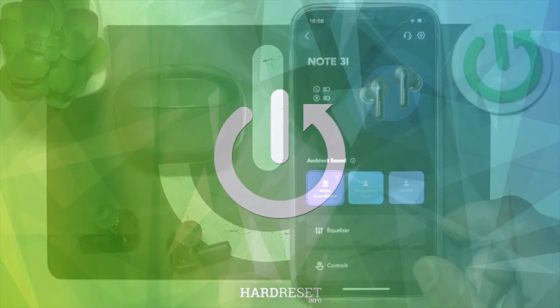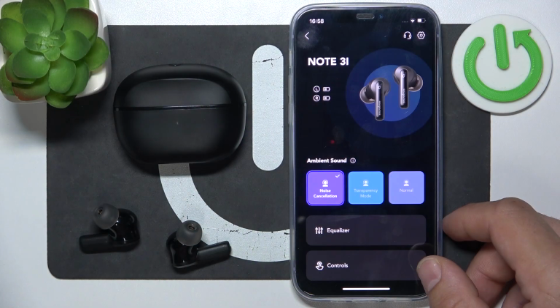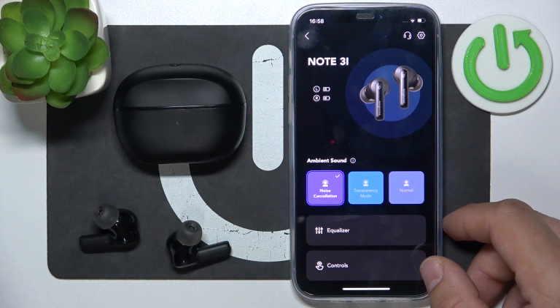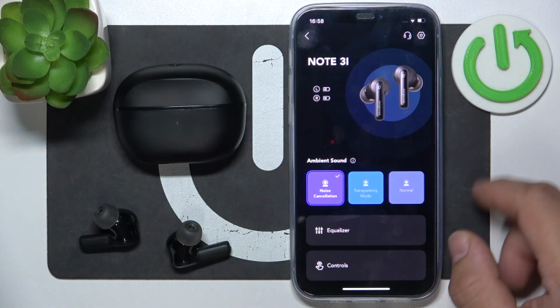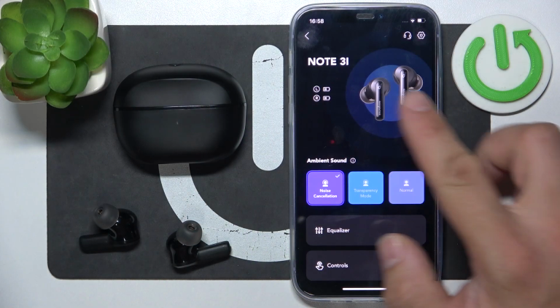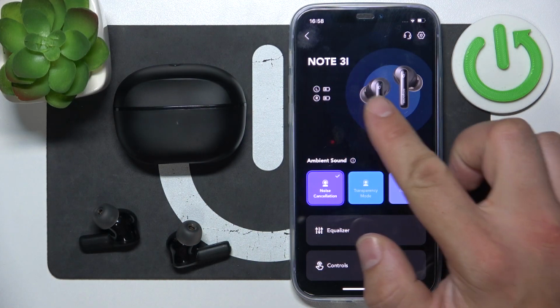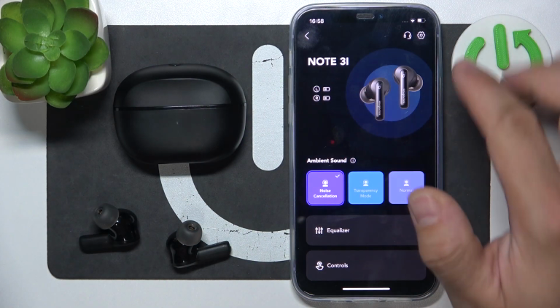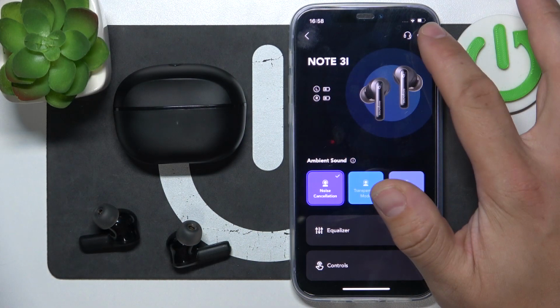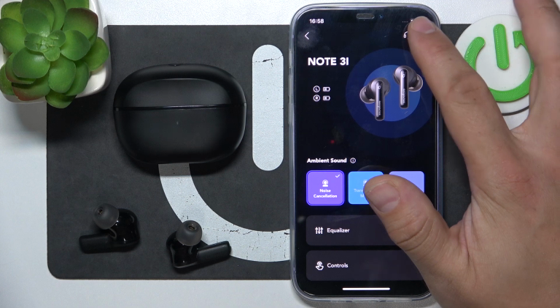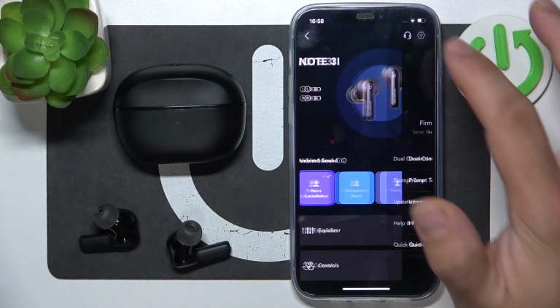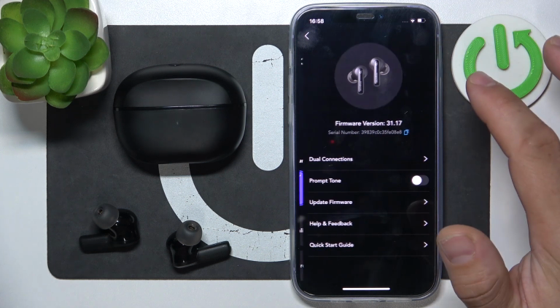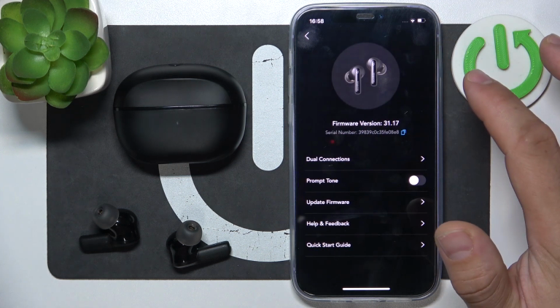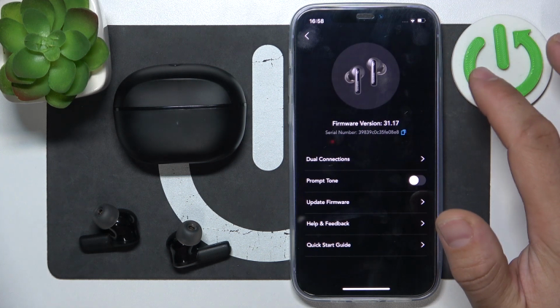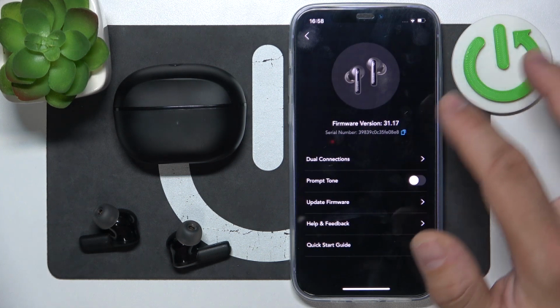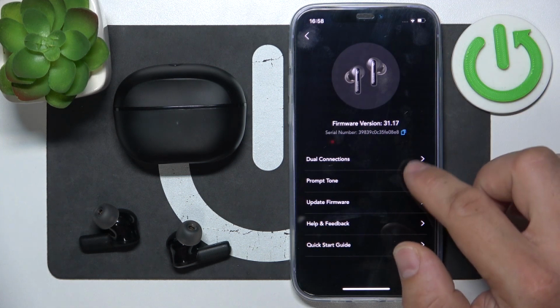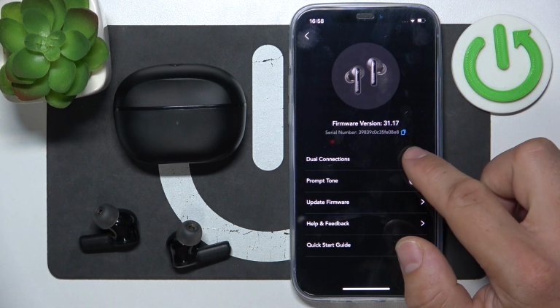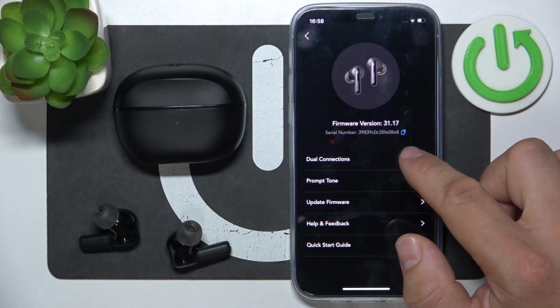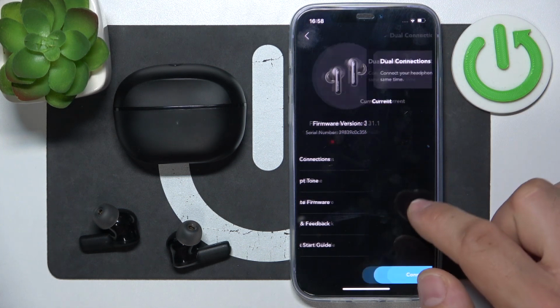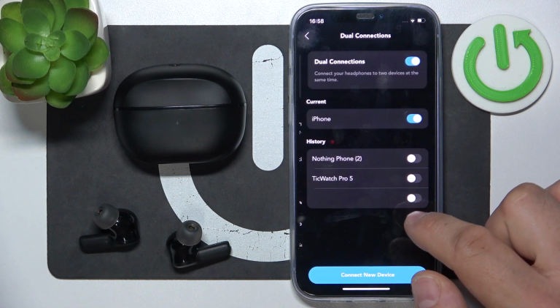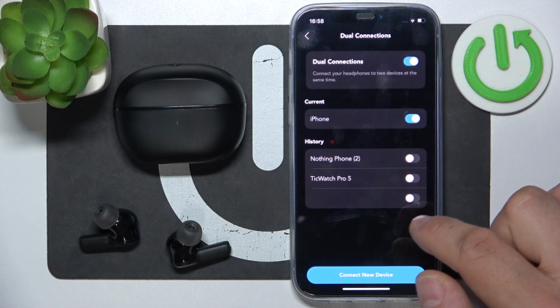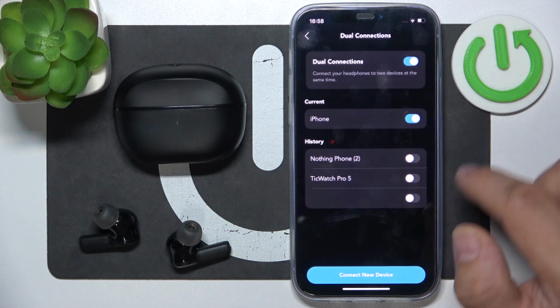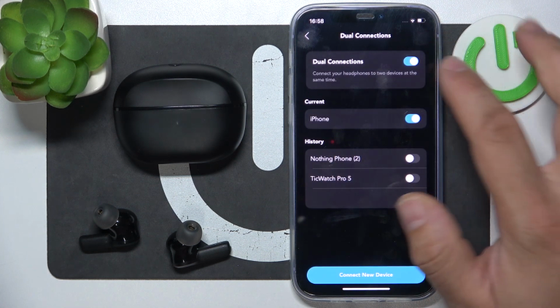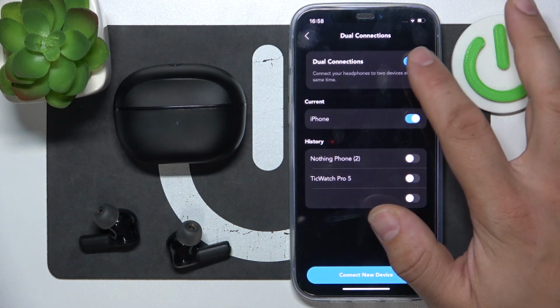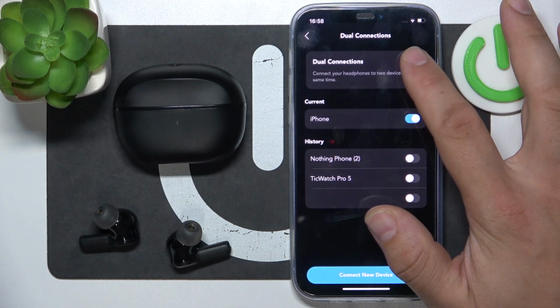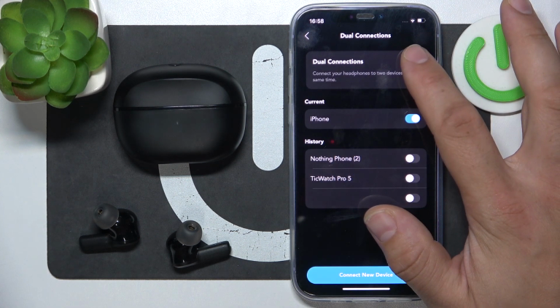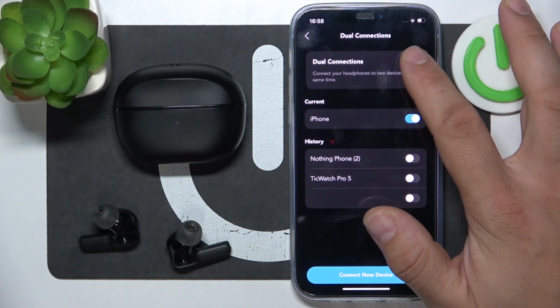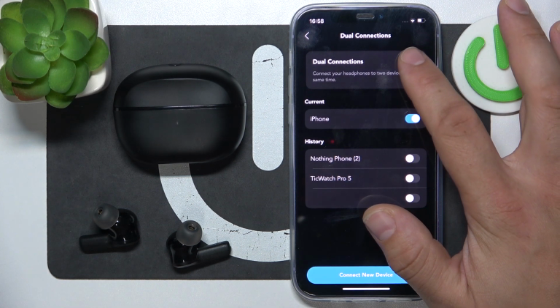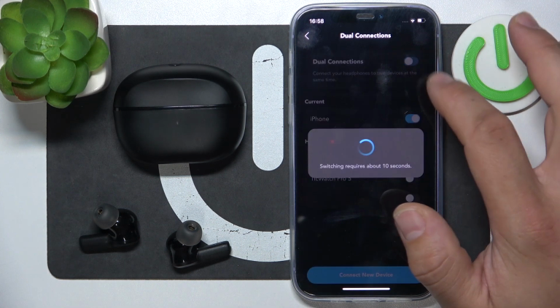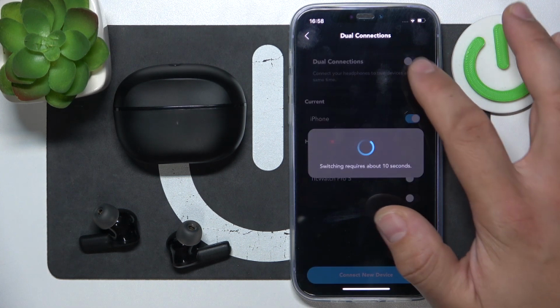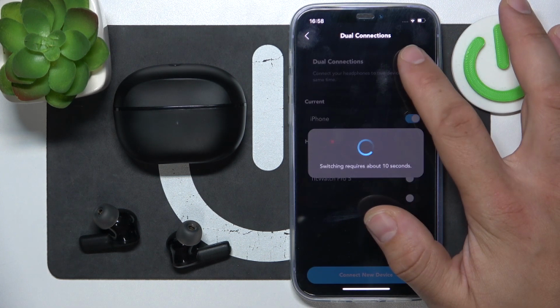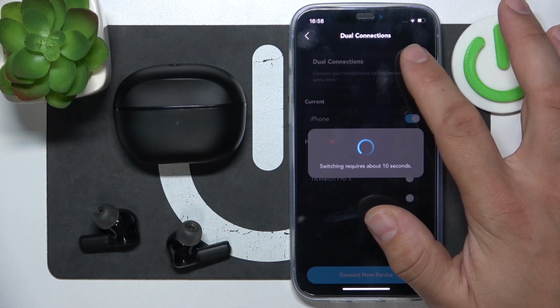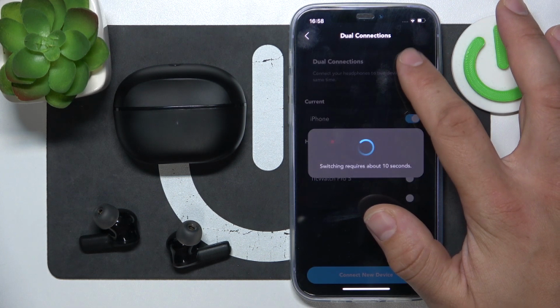In the beginning, go to Soundcore app and enter settings. Enter dual connections and switch this button to enable or disable it.